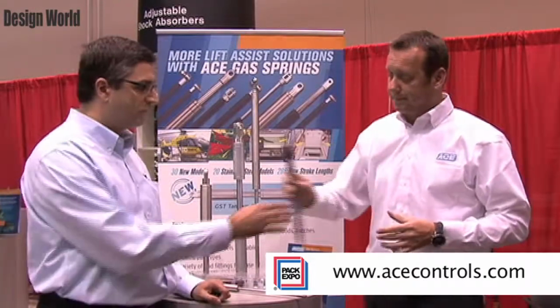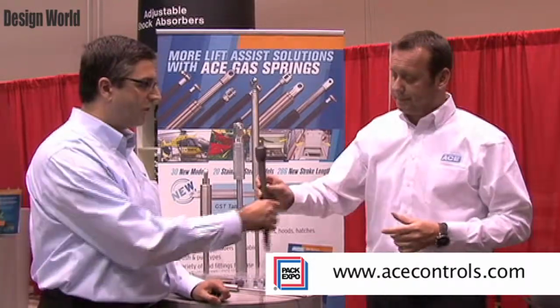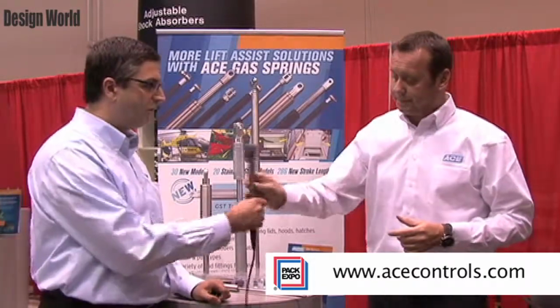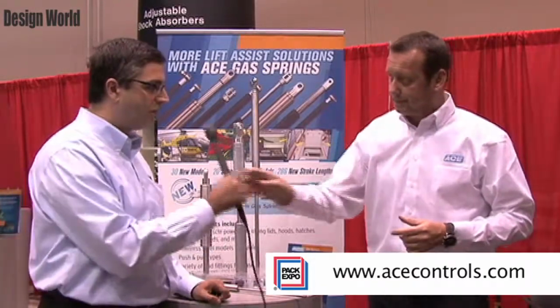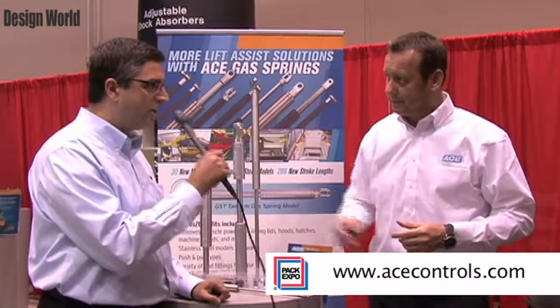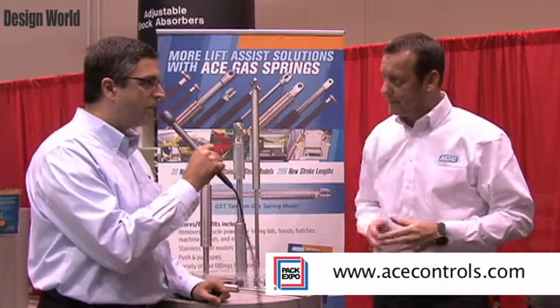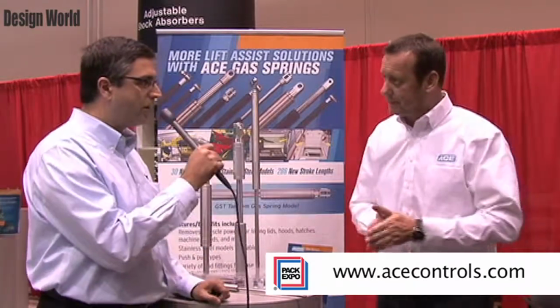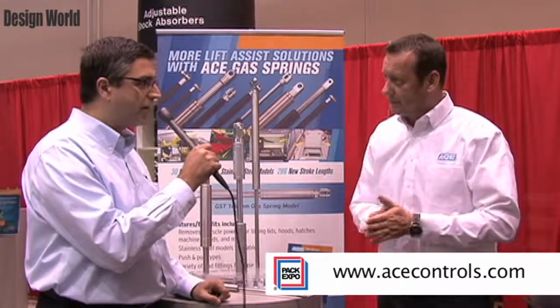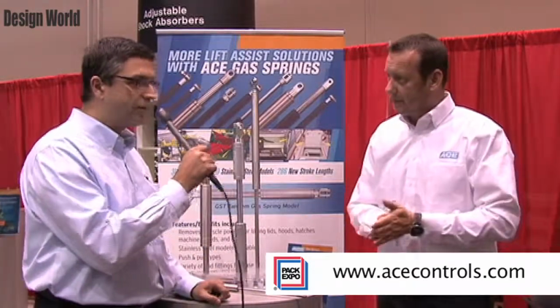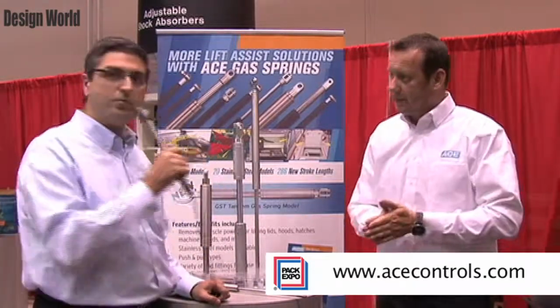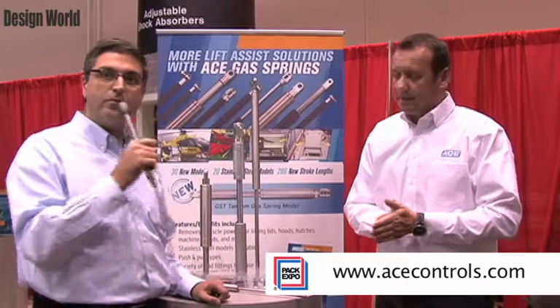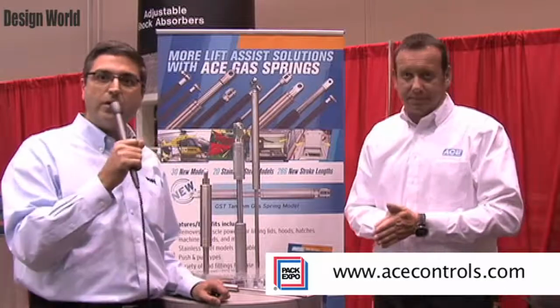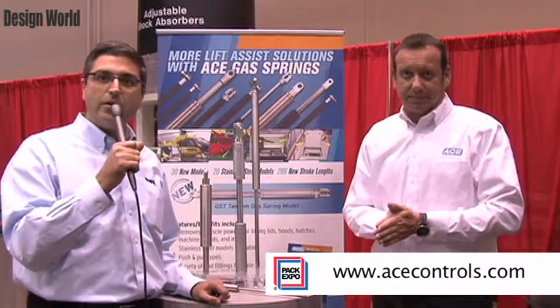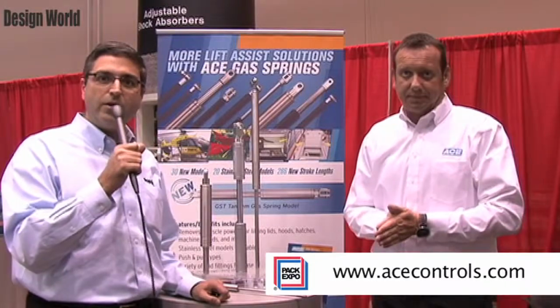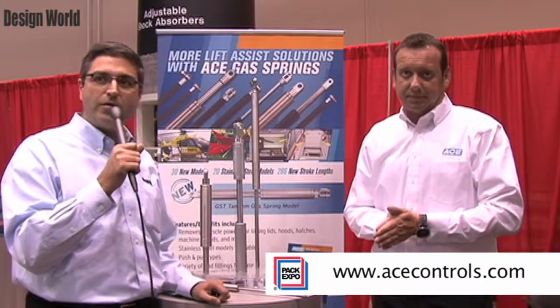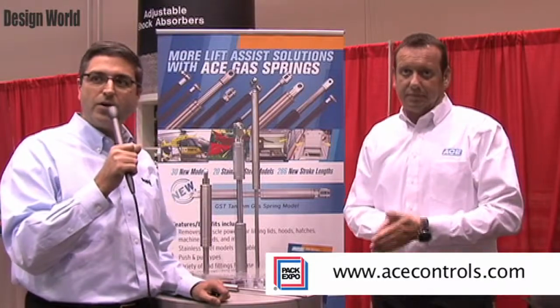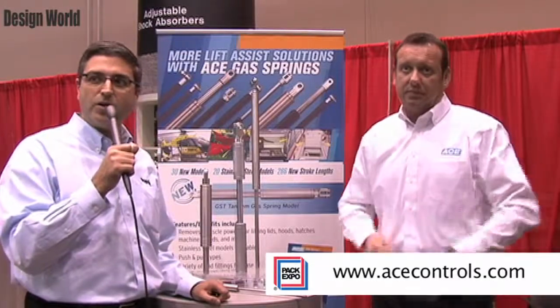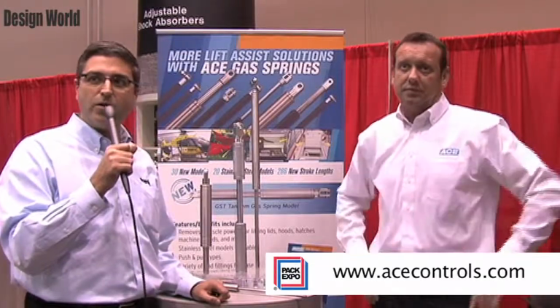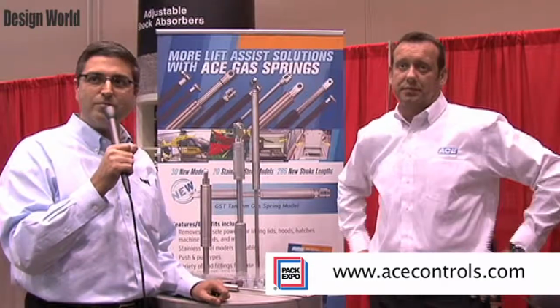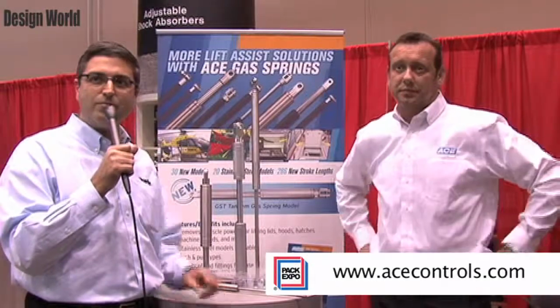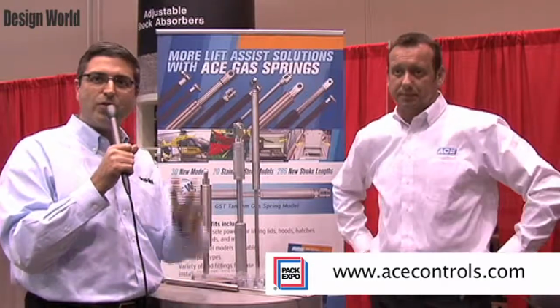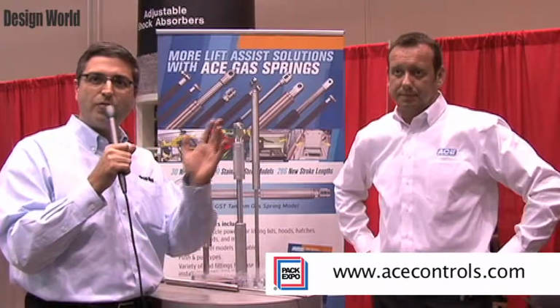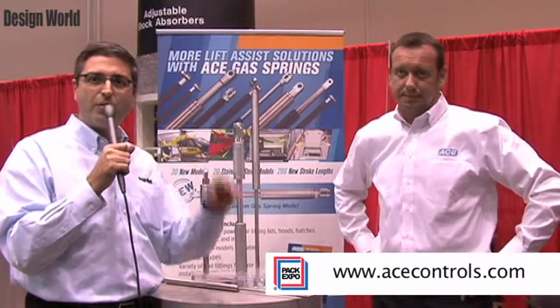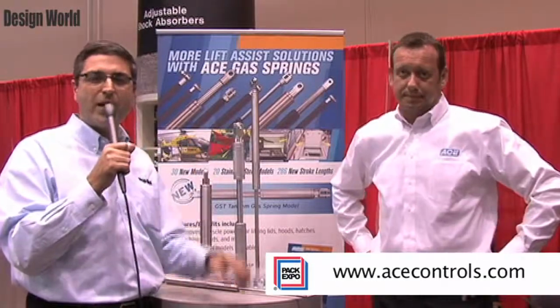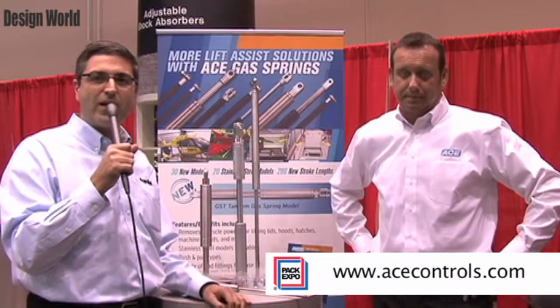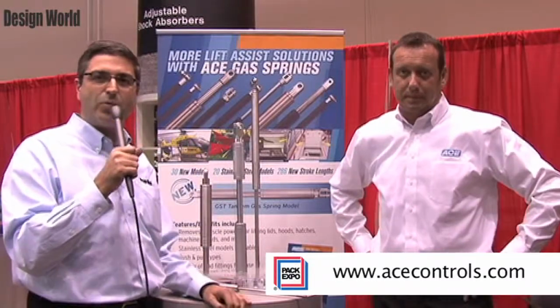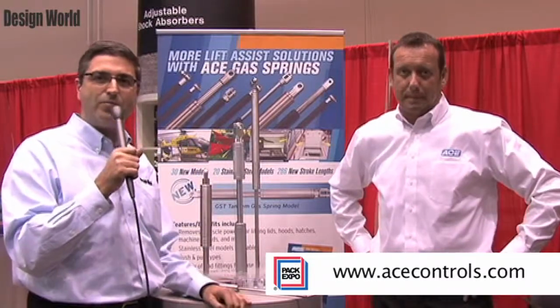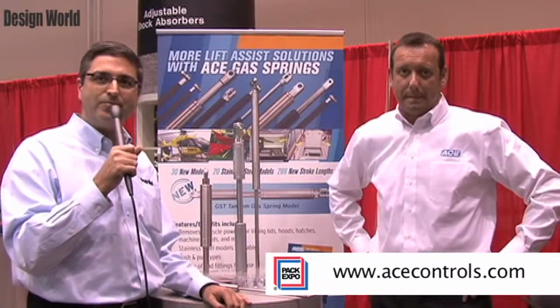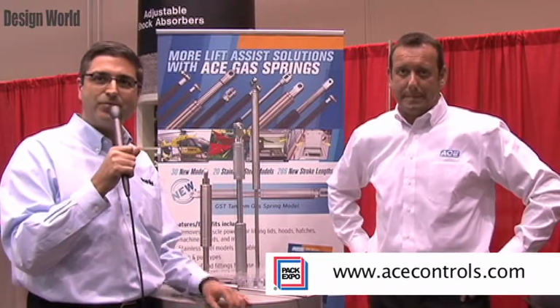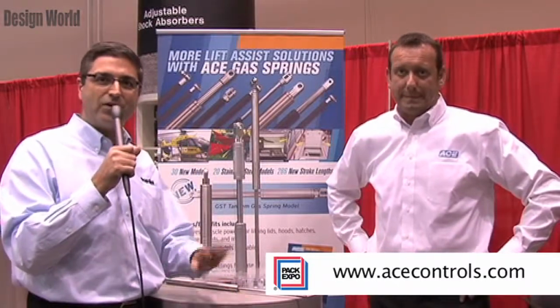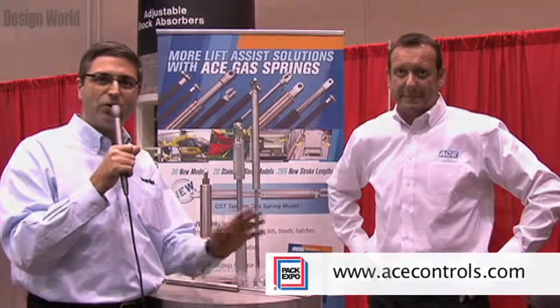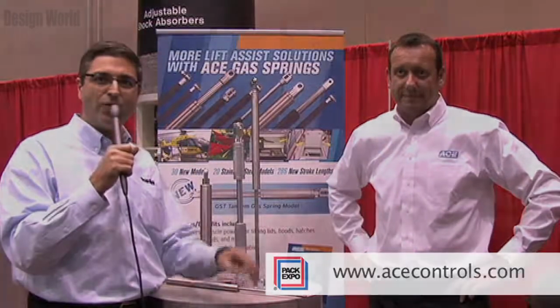Great. Thanks, Andre, and thank you everyone. From PAC Expo, saying so long.